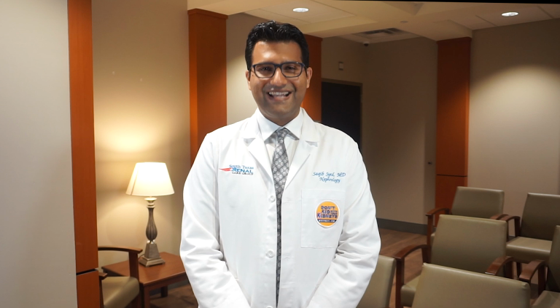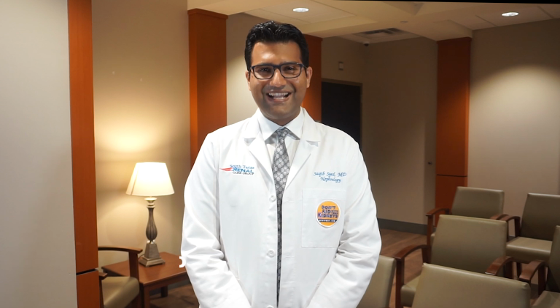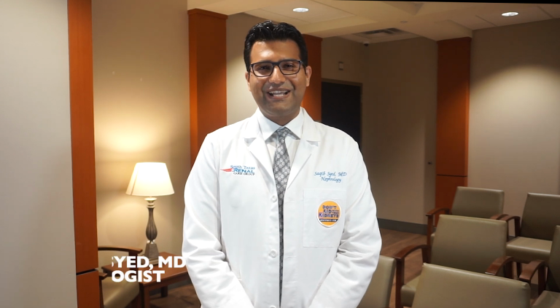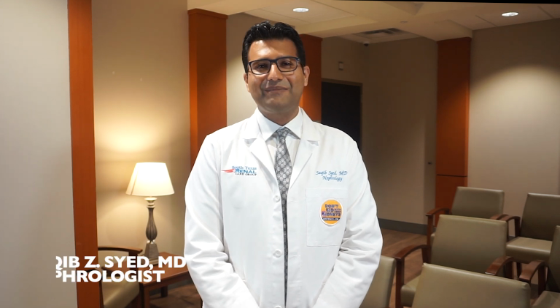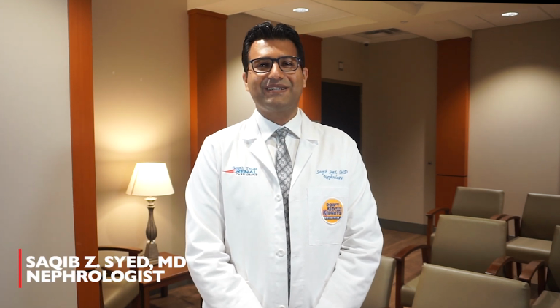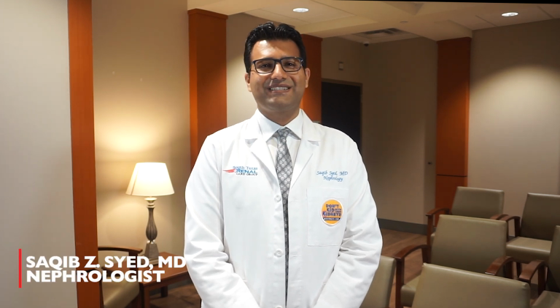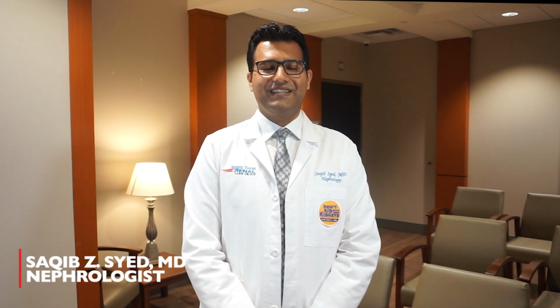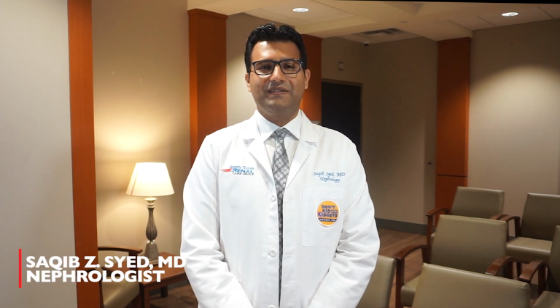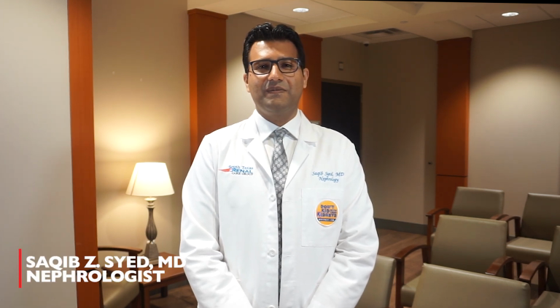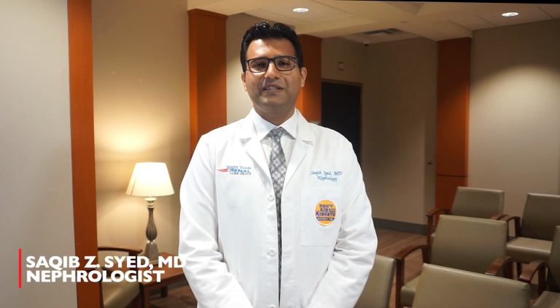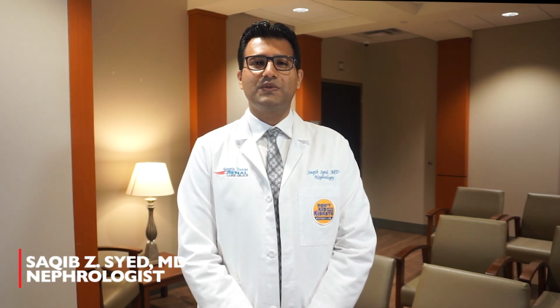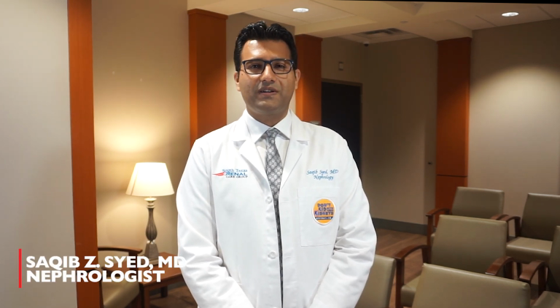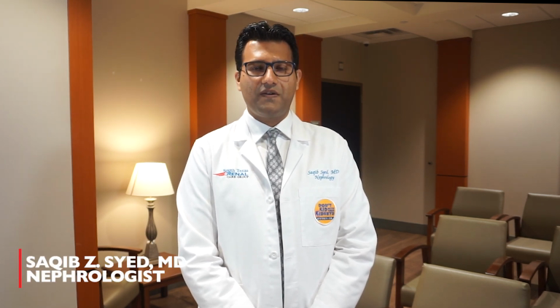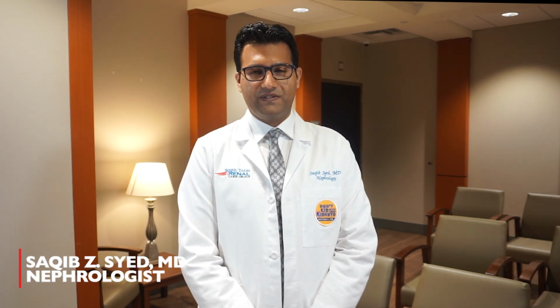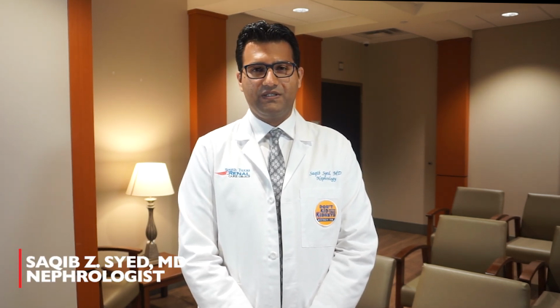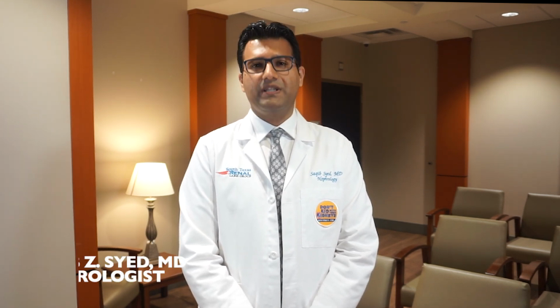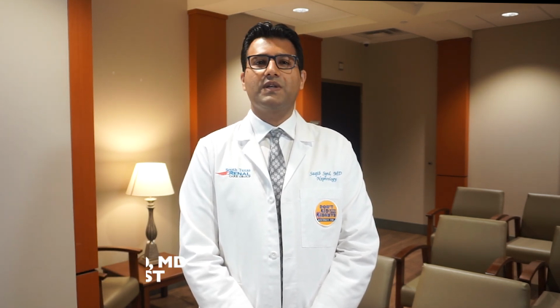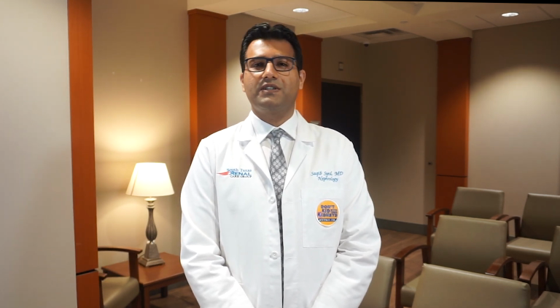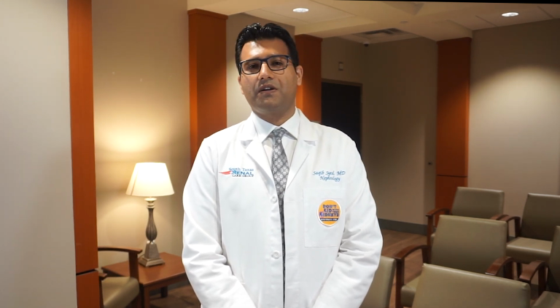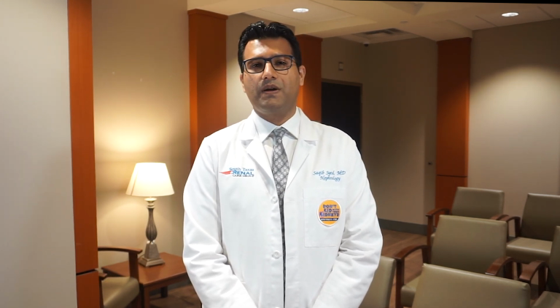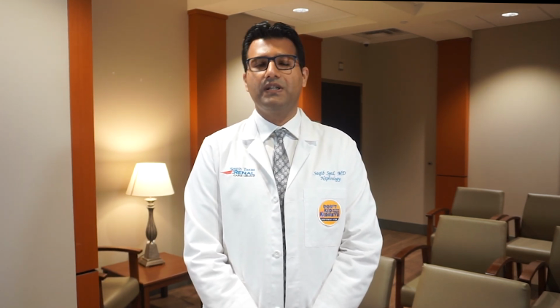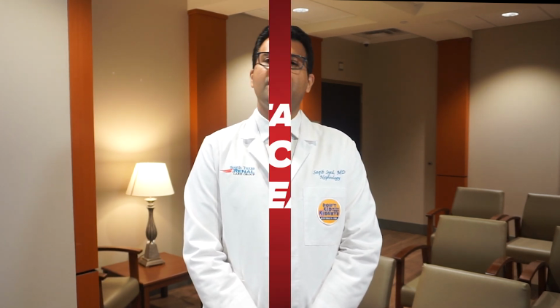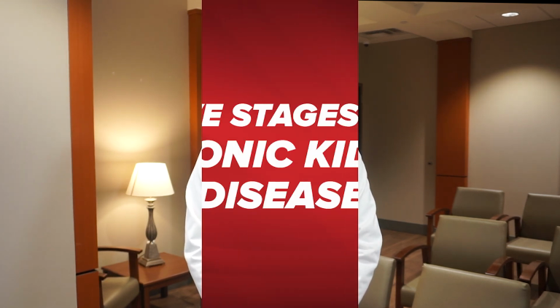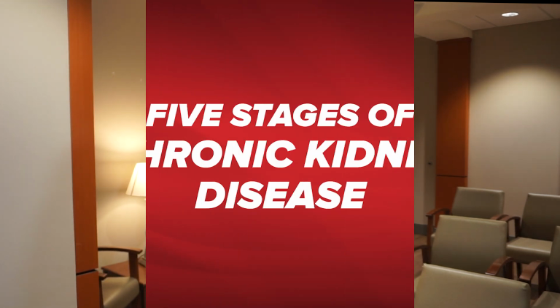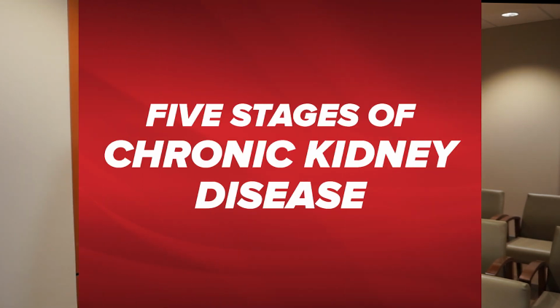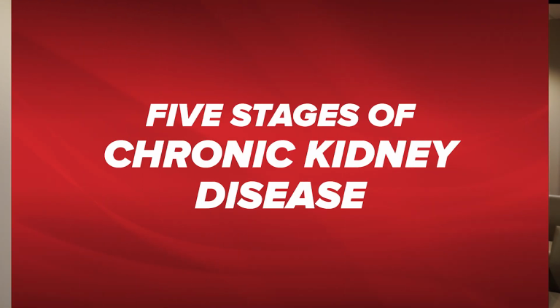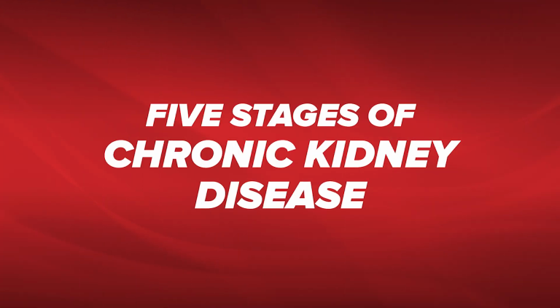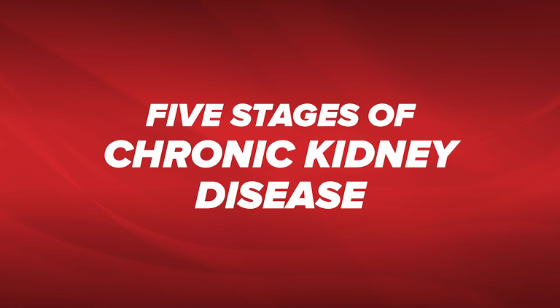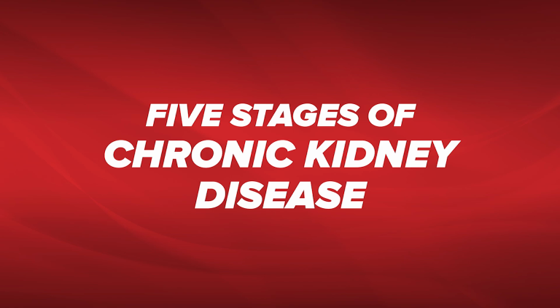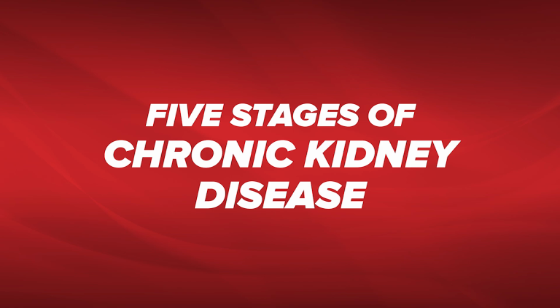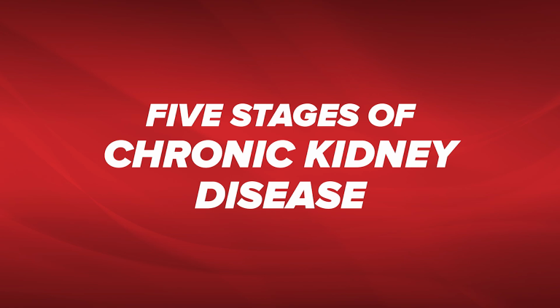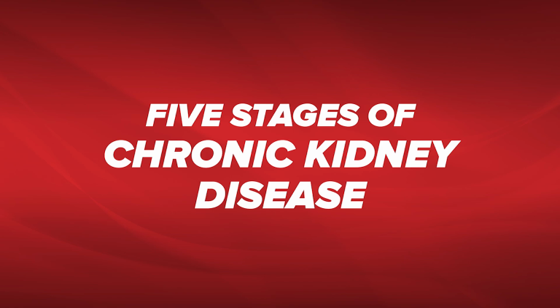Hi, I'm Dr. Sayer. Welcome to our office. Today we're going to talk about the five stages of chronic kidney disease.